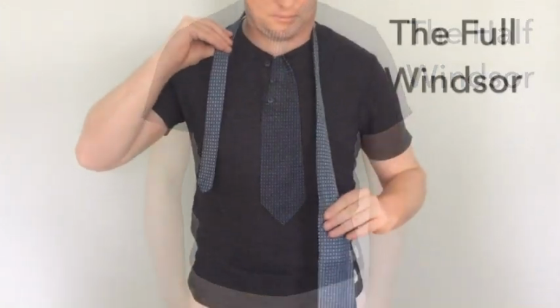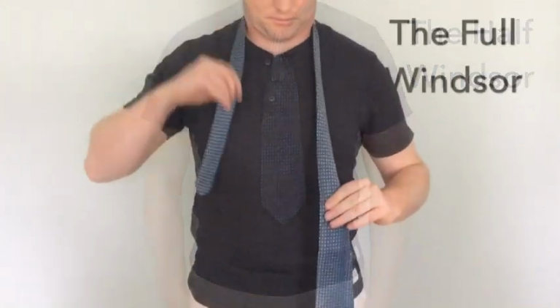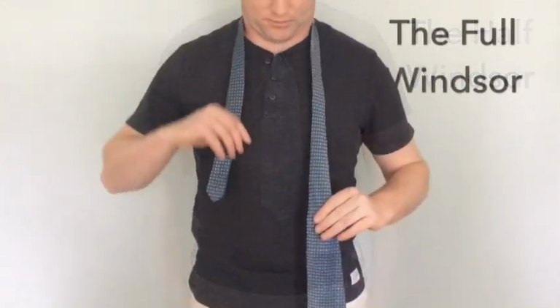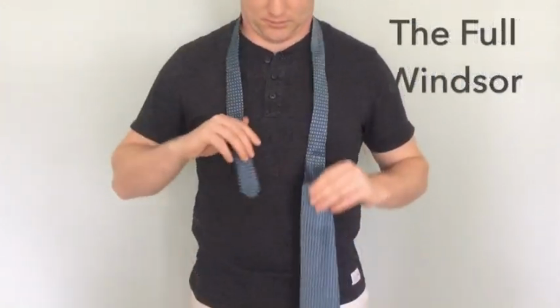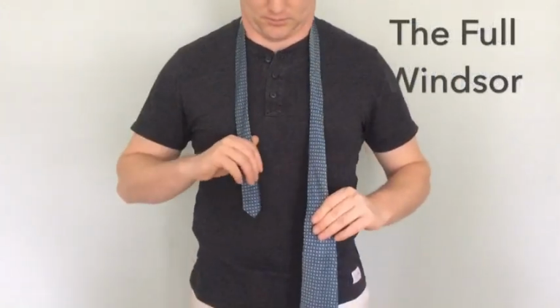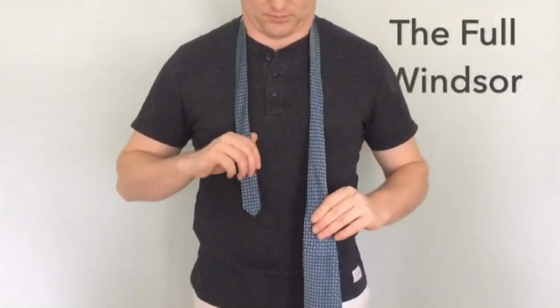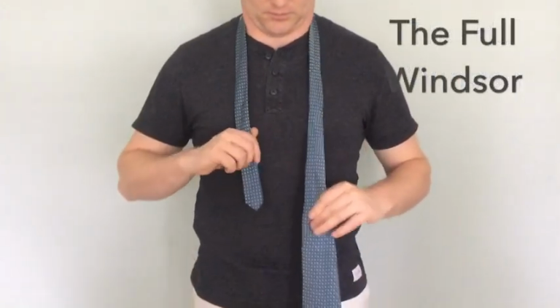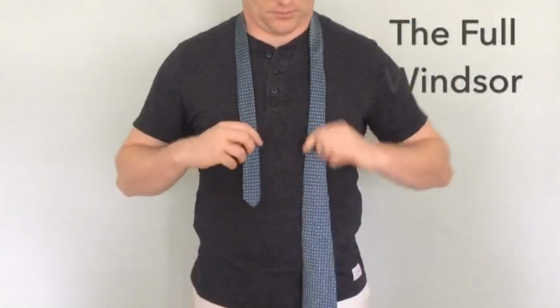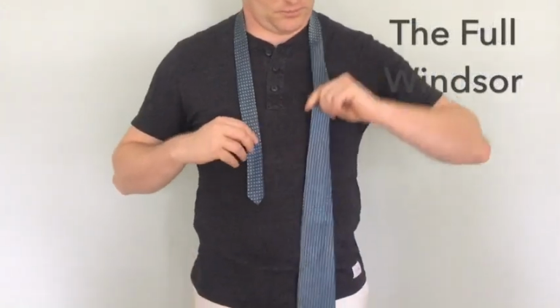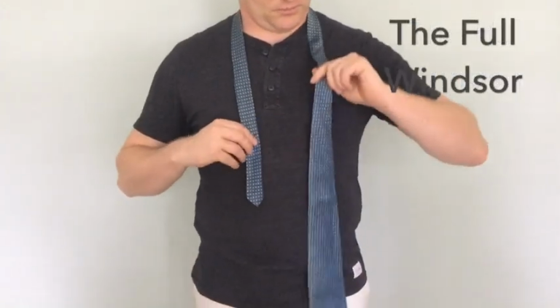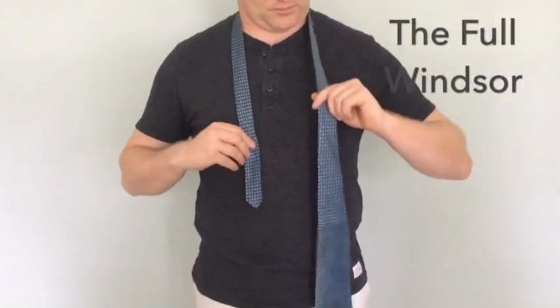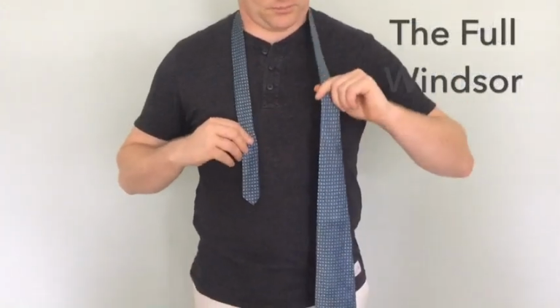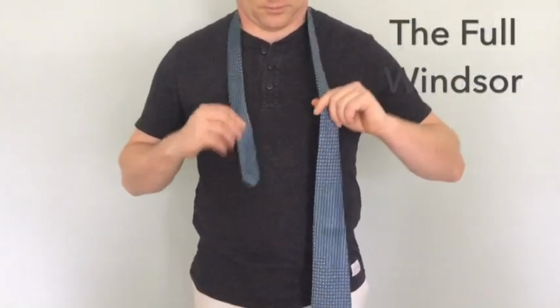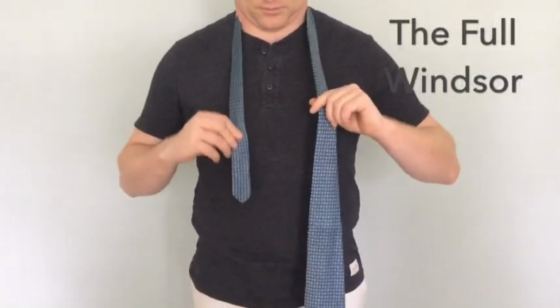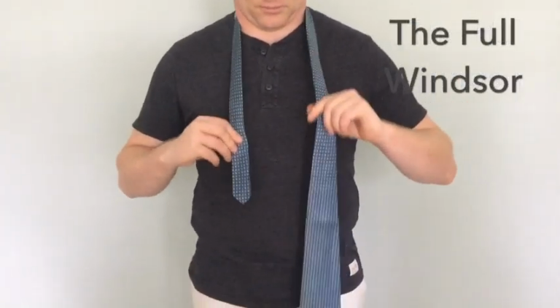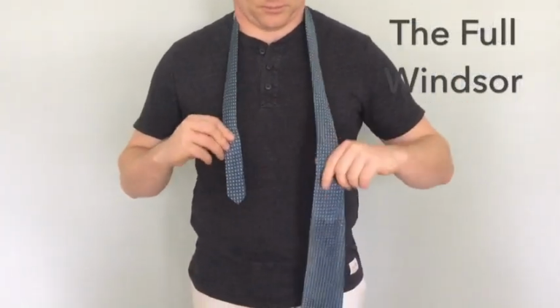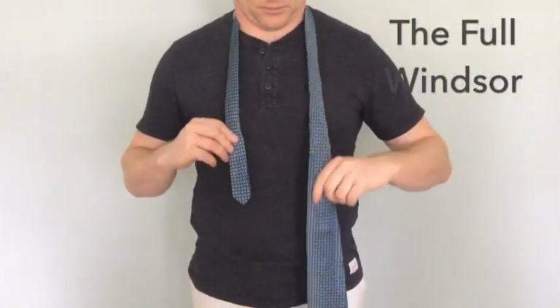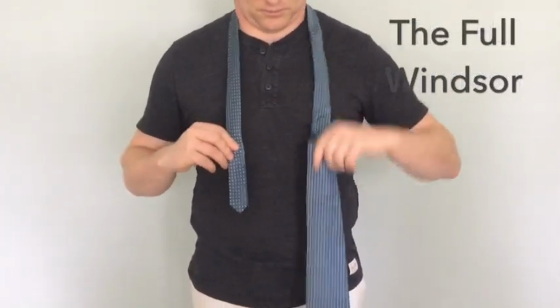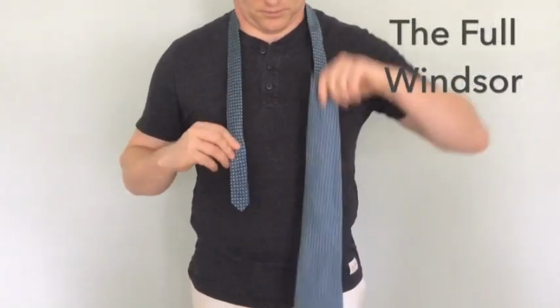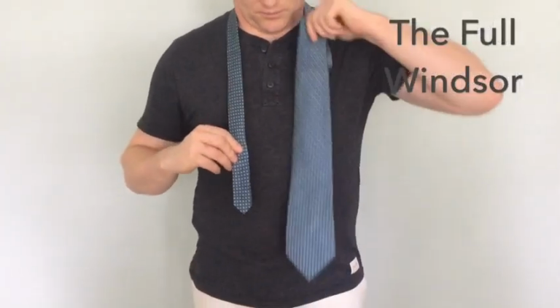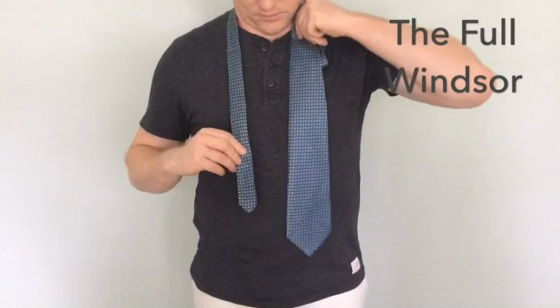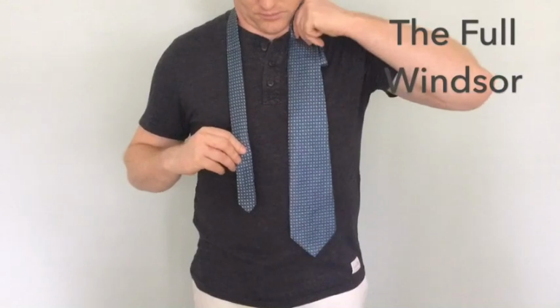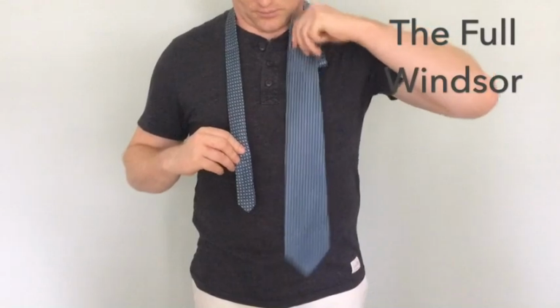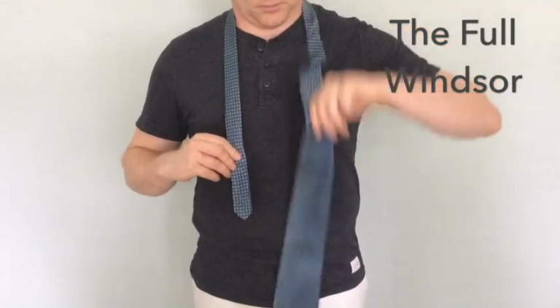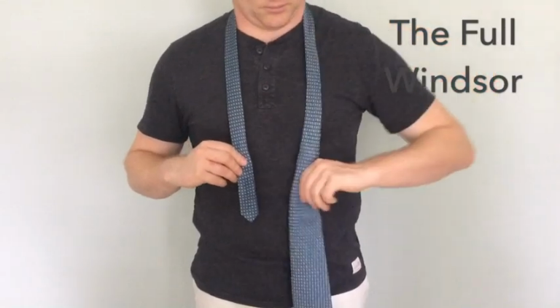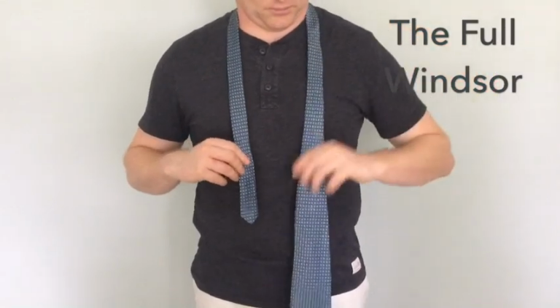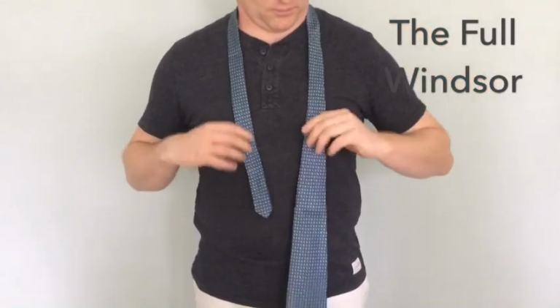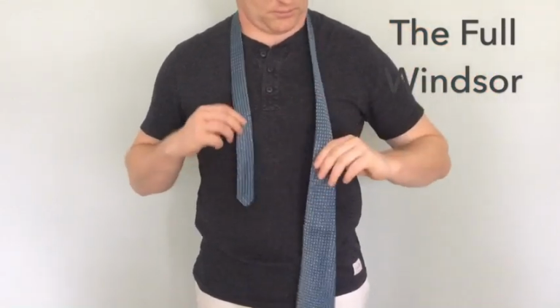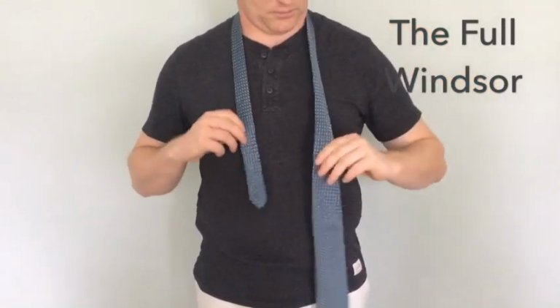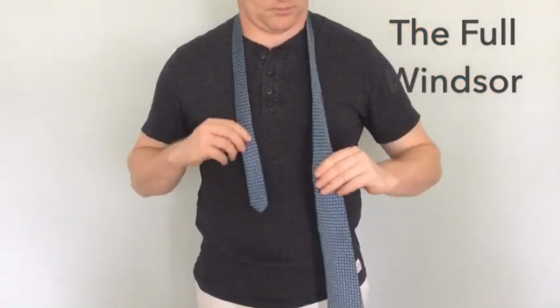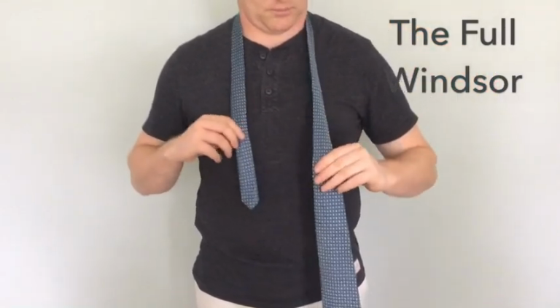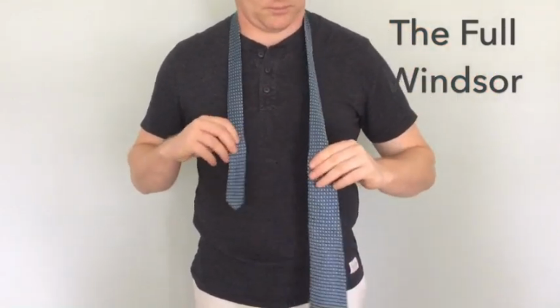The full Windsor. Give yourself a little bit more room than you did with the previous two knots. This requires more material.